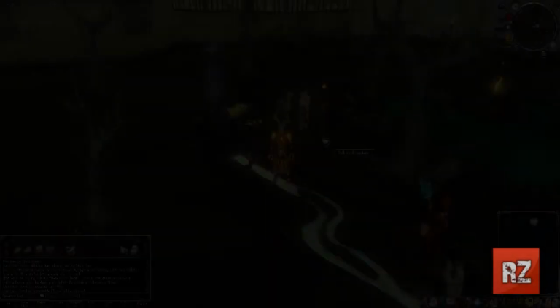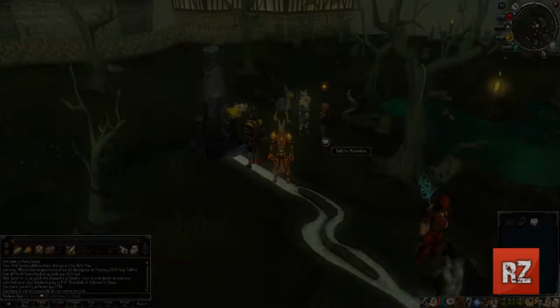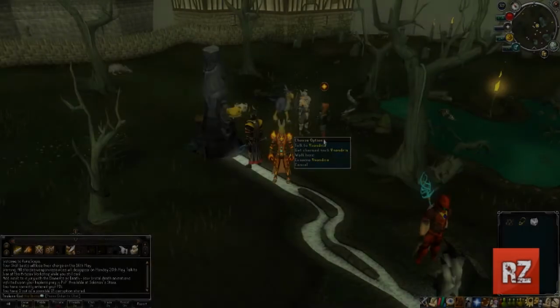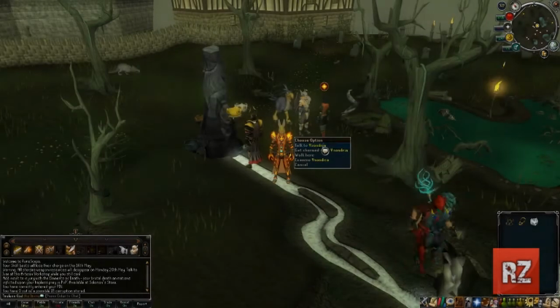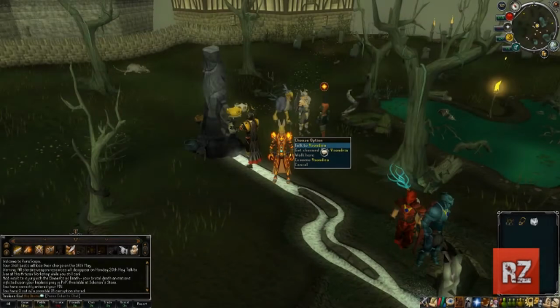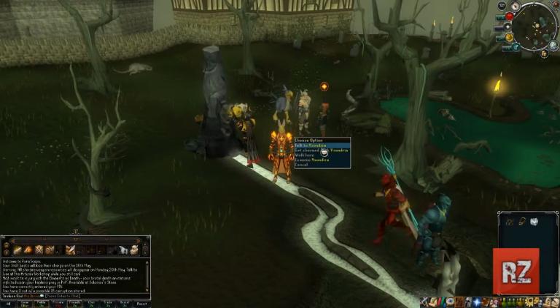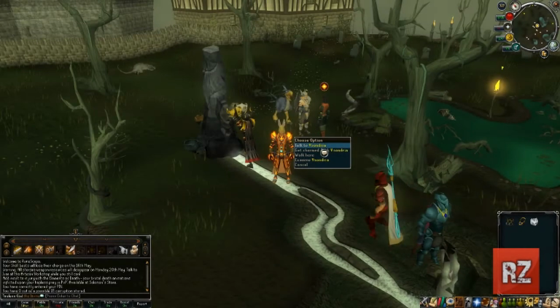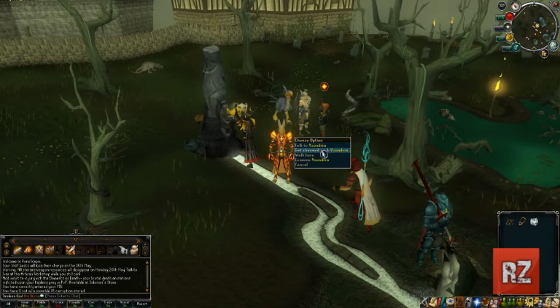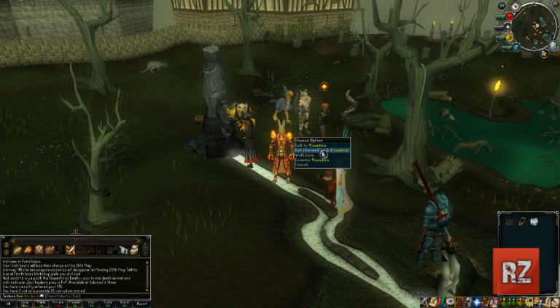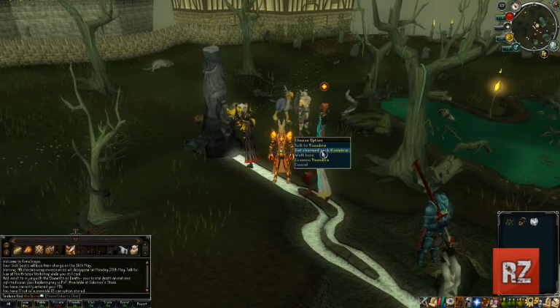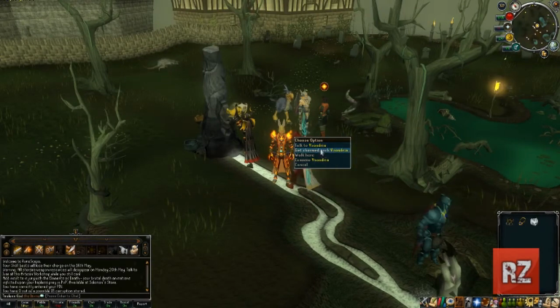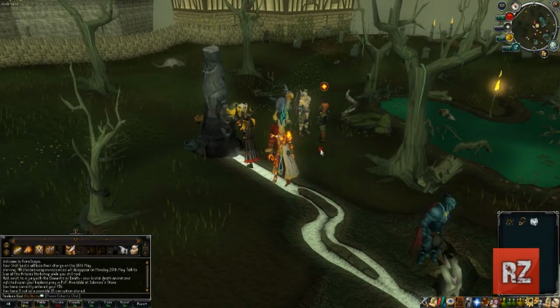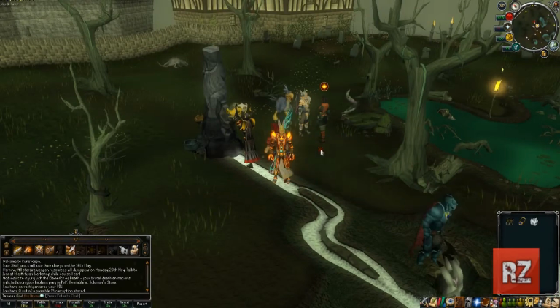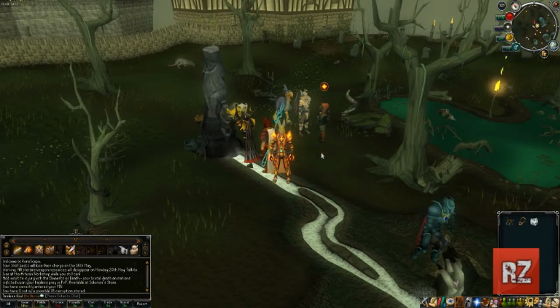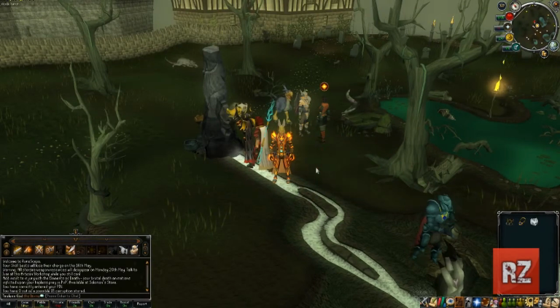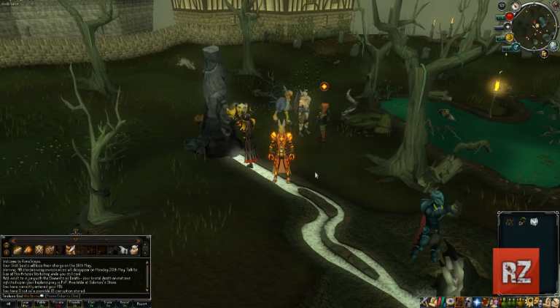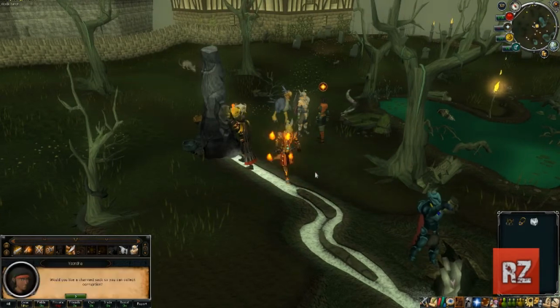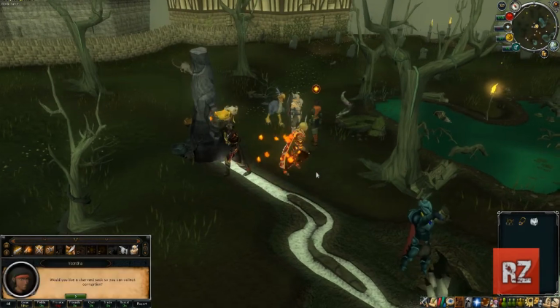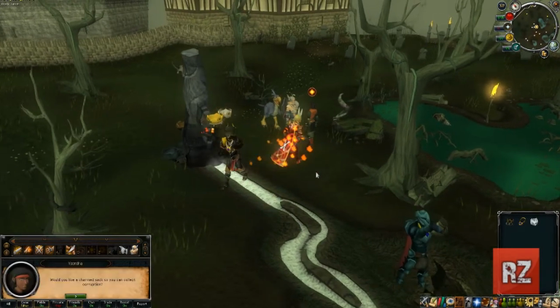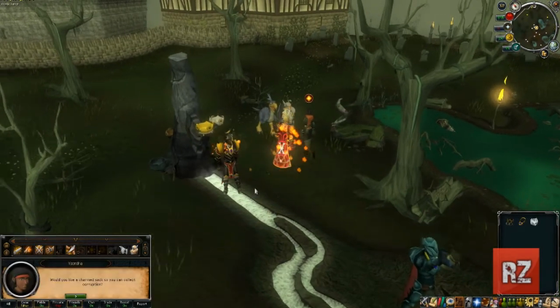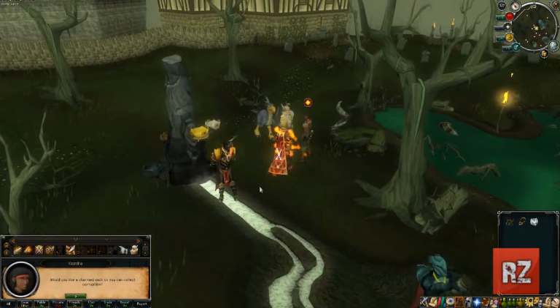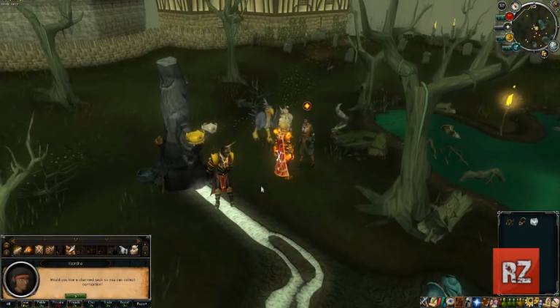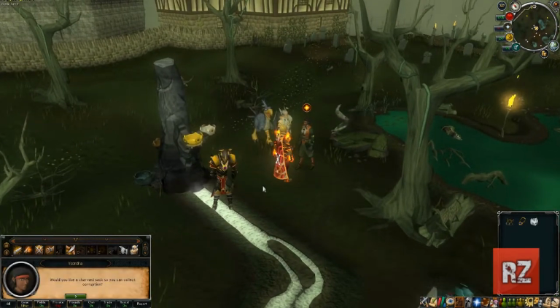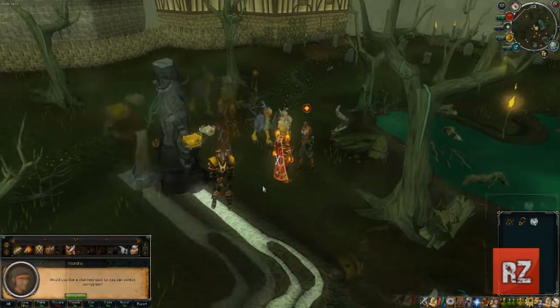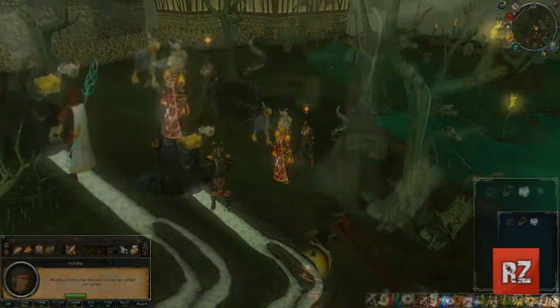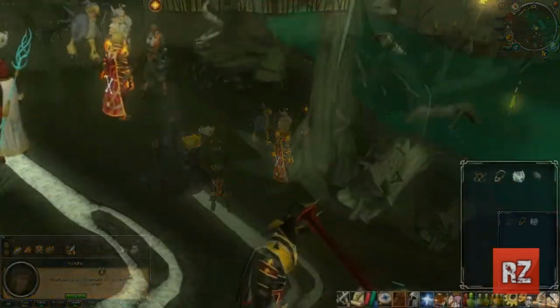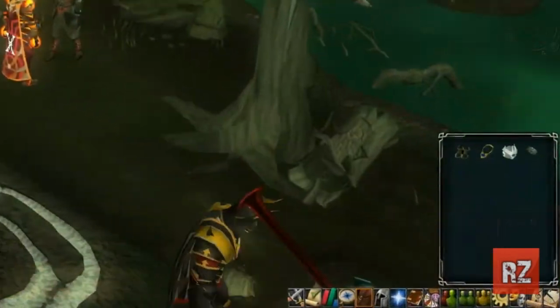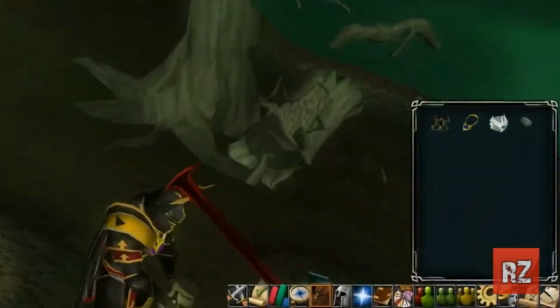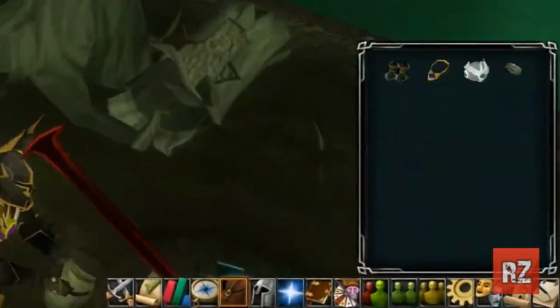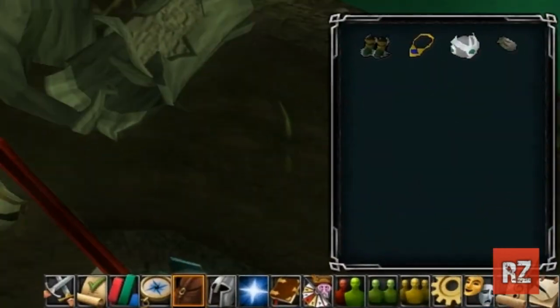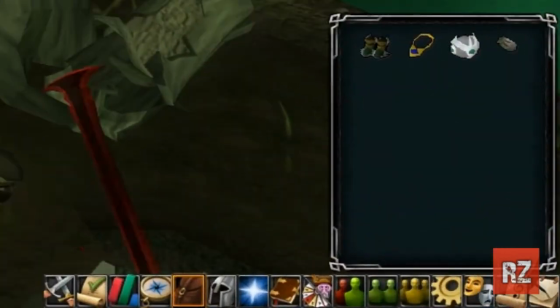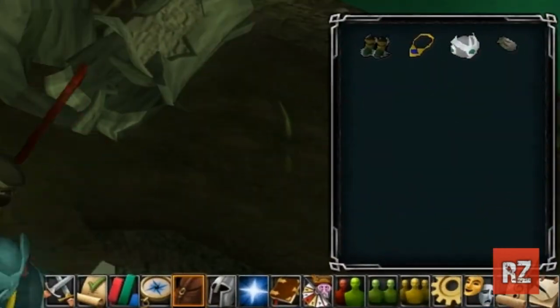Once you've found her, you're going to want to right-click on her and get the Charm Sack, because that is the item you are going to need for this activity.